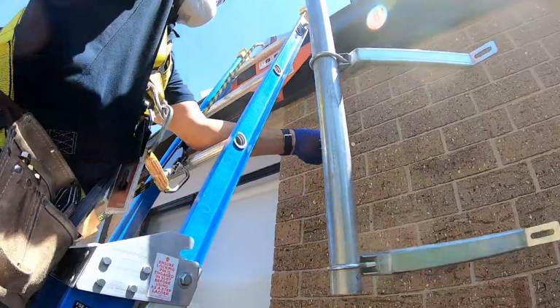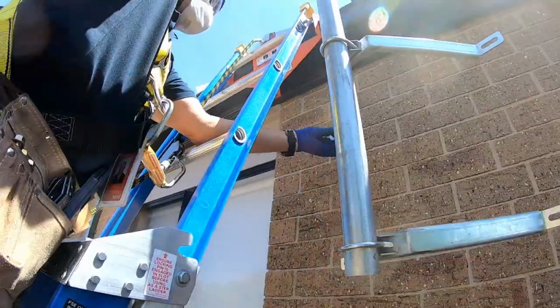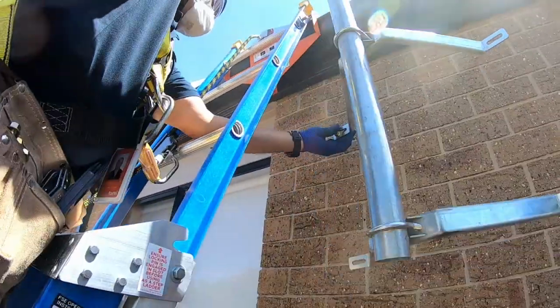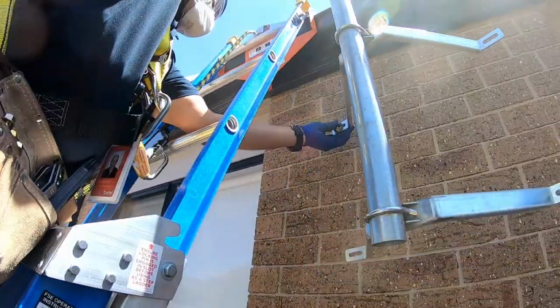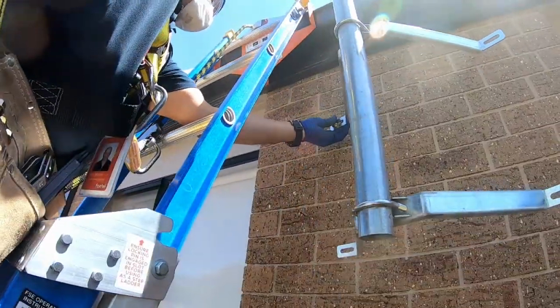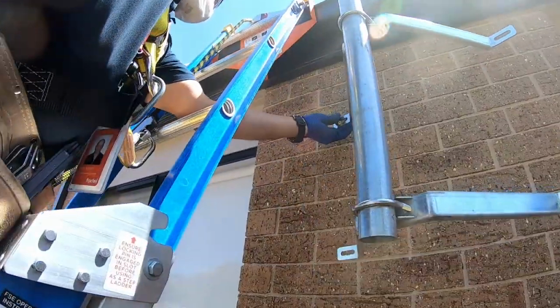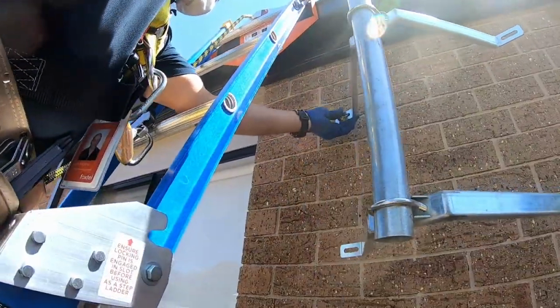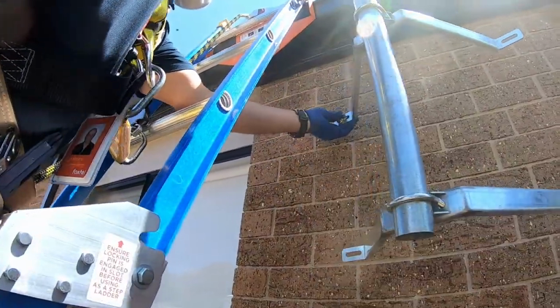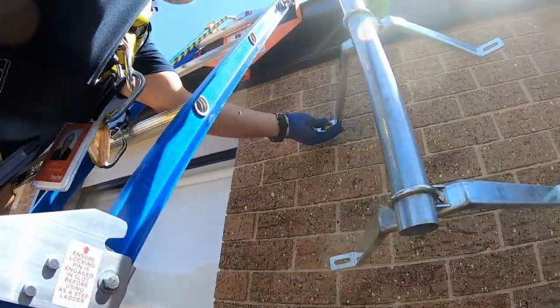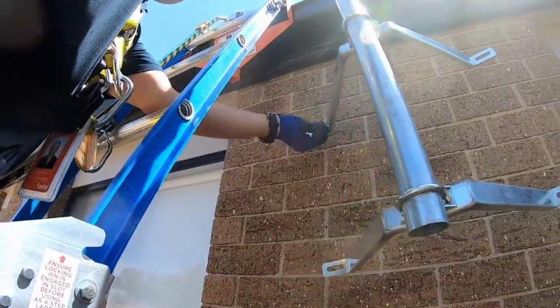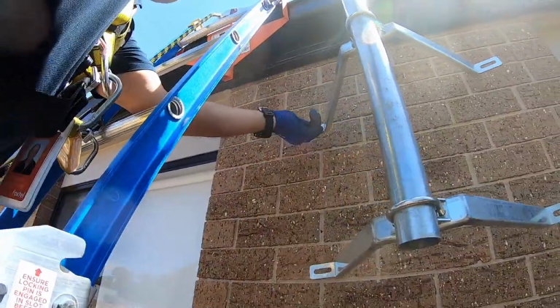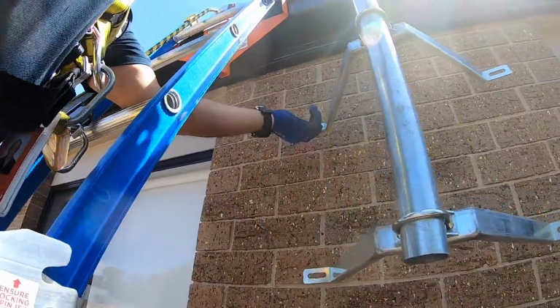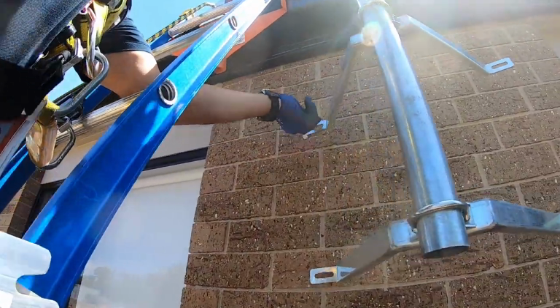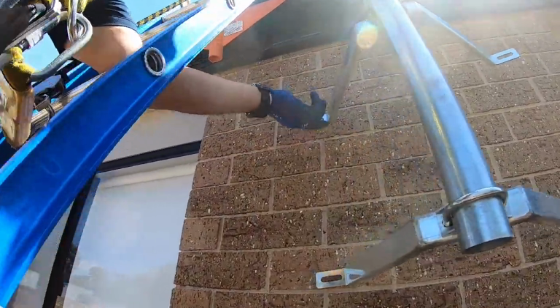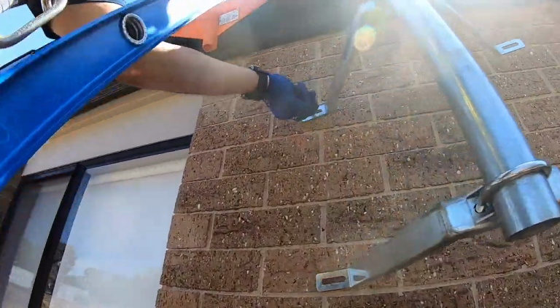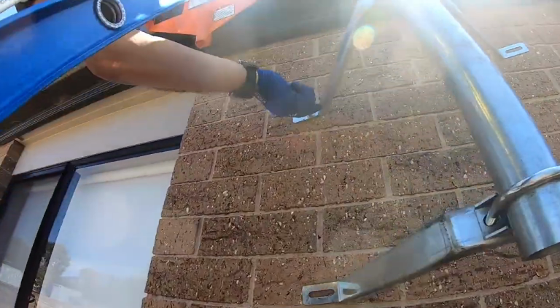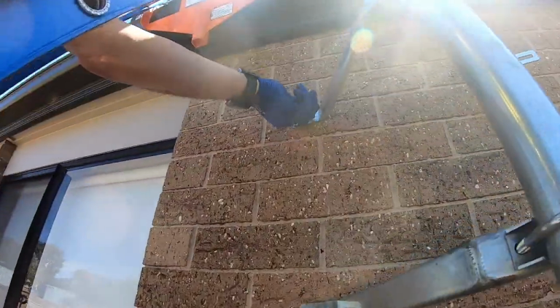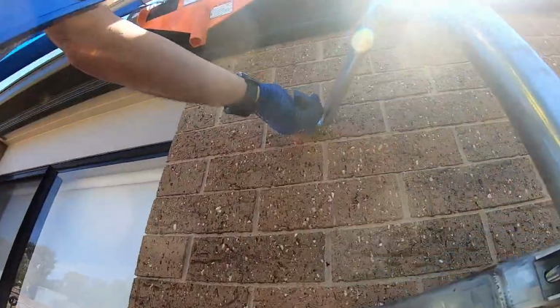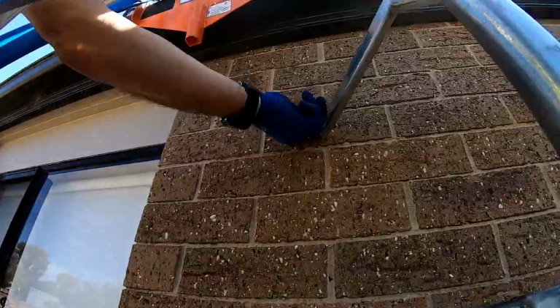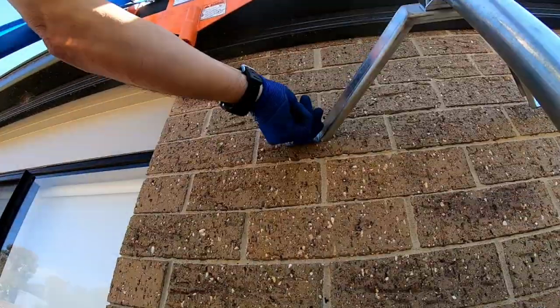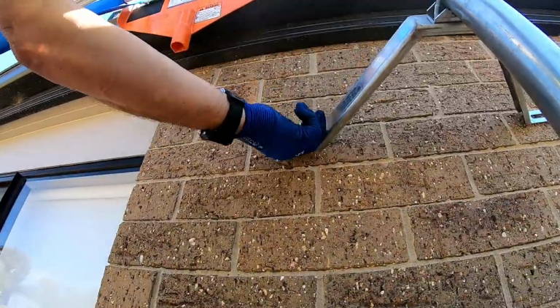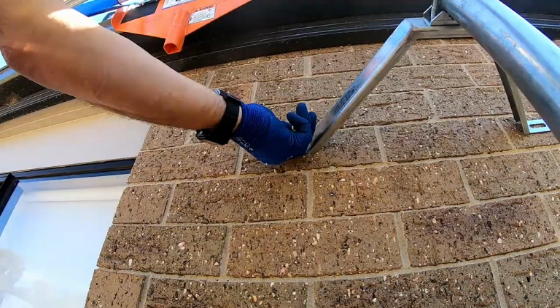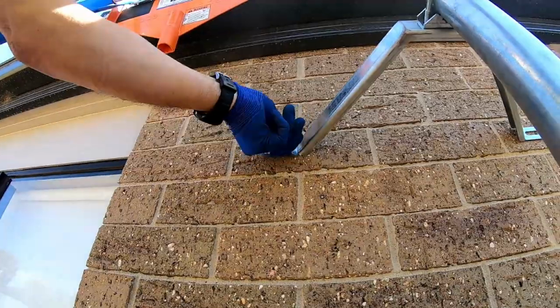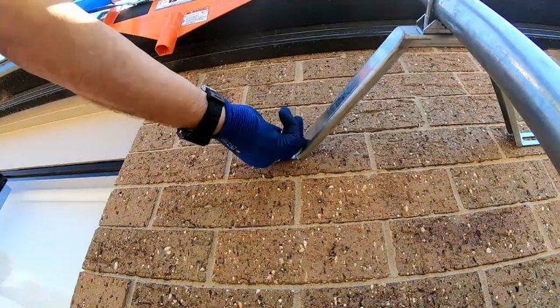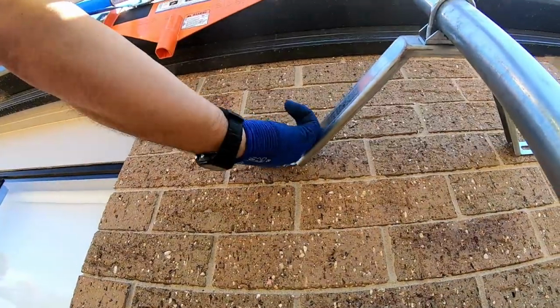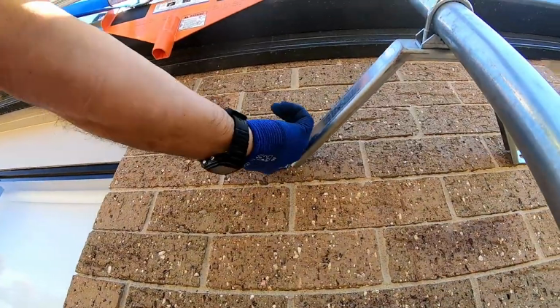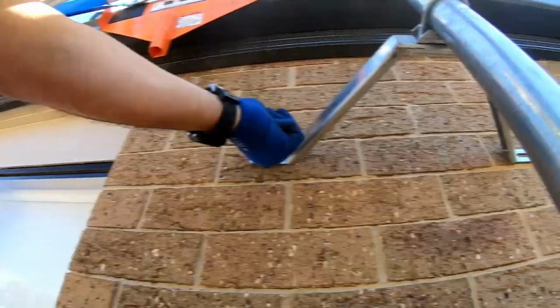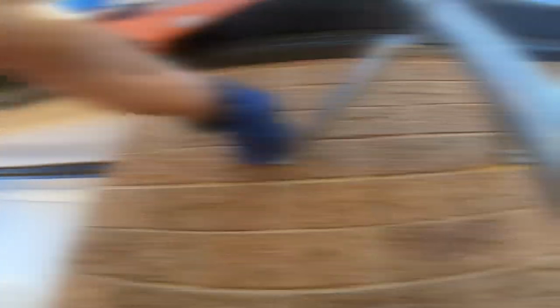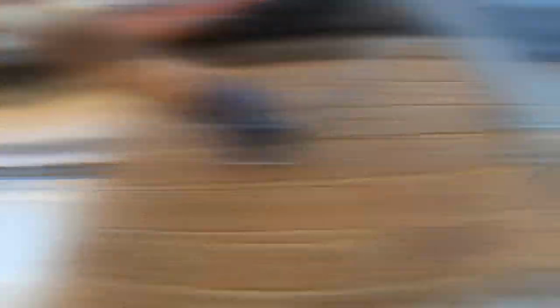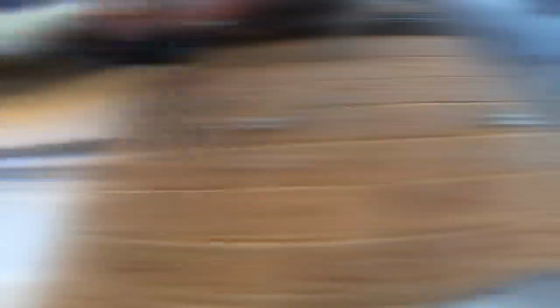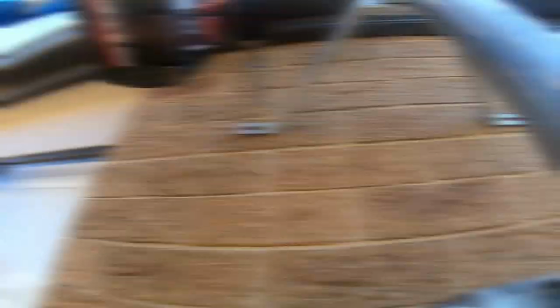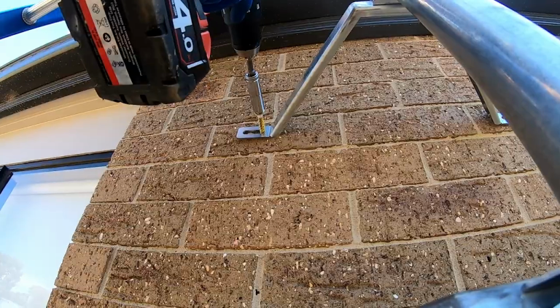Step 4. Reposition the mount against the wall and insert, then secure and tighten the first masonry anchor.